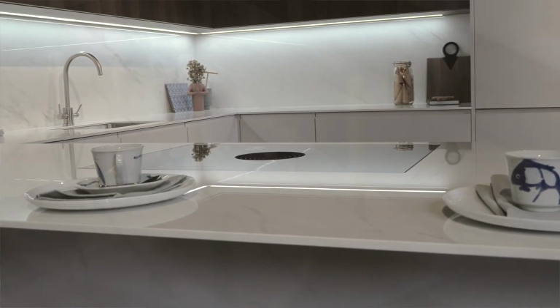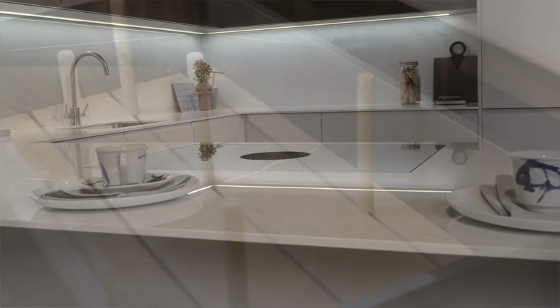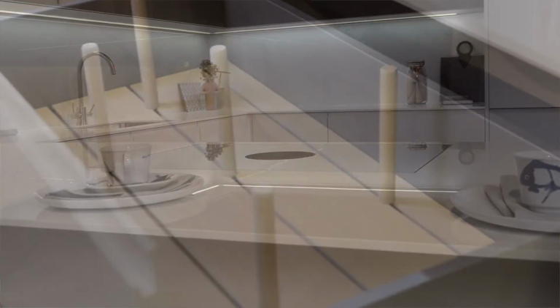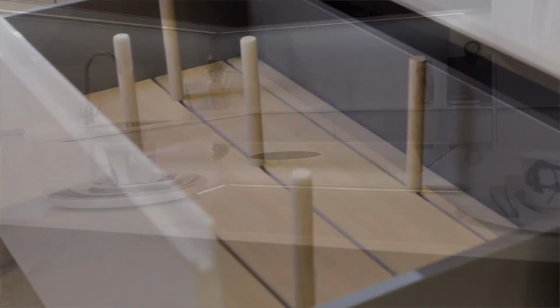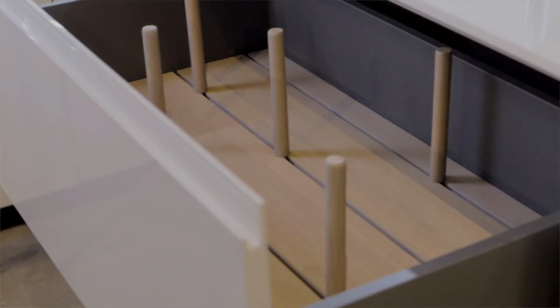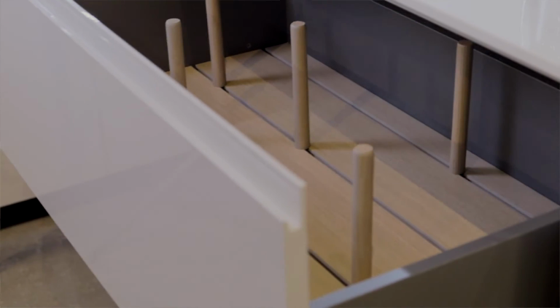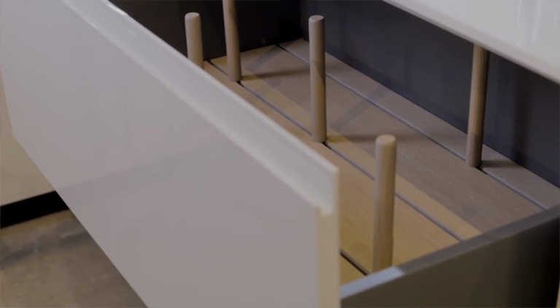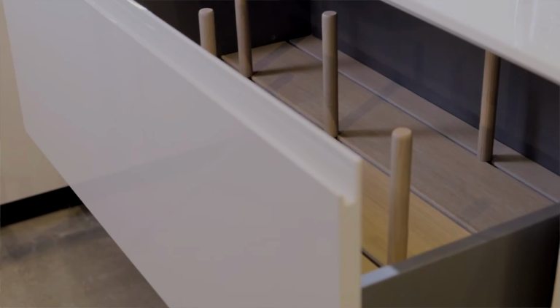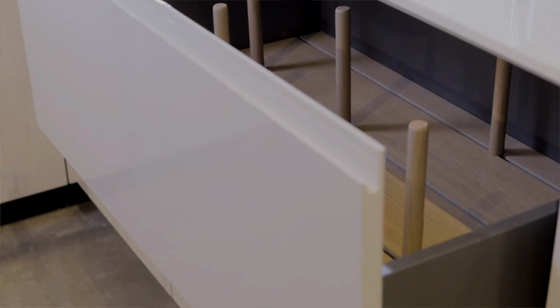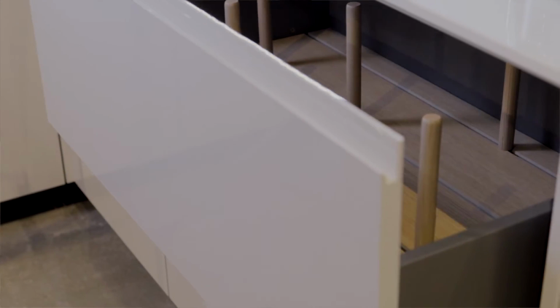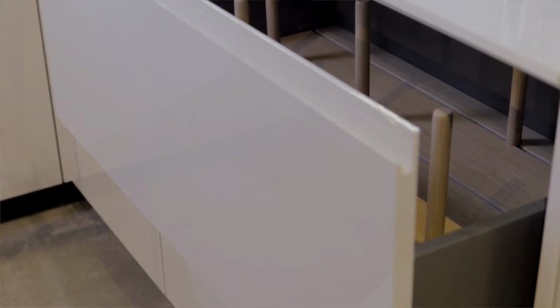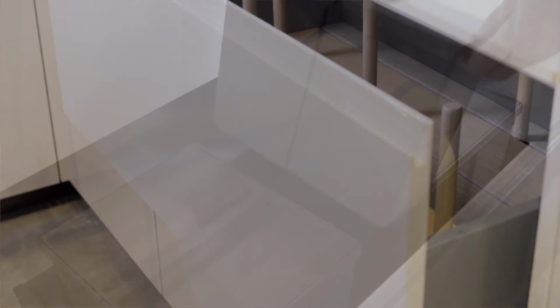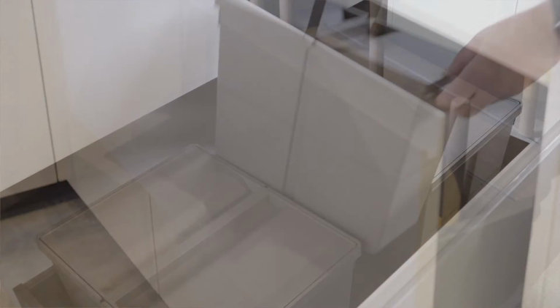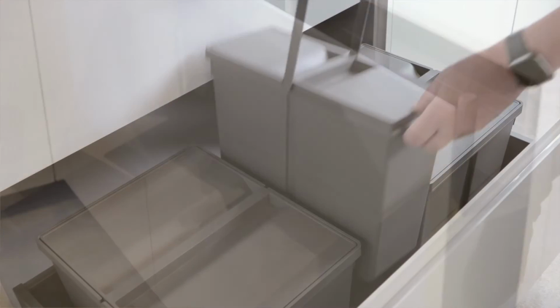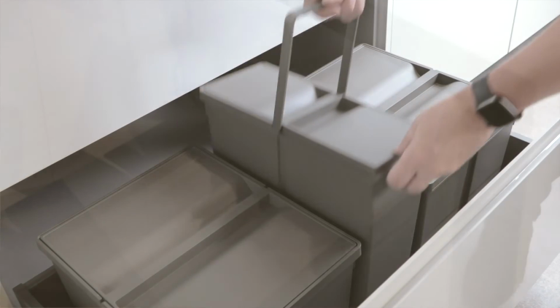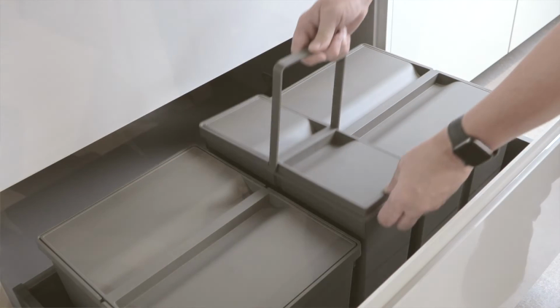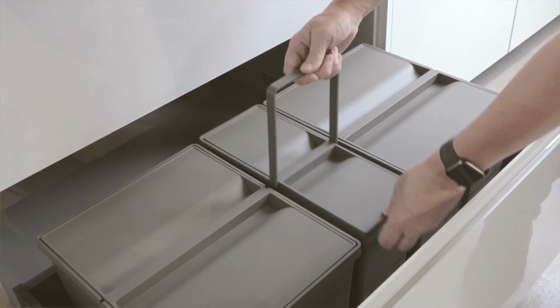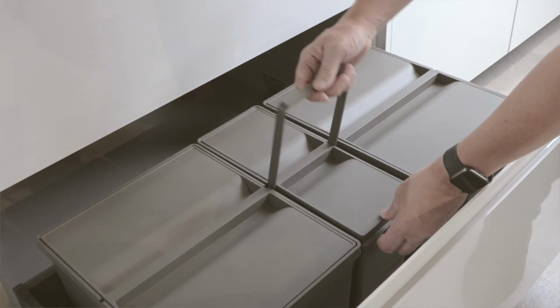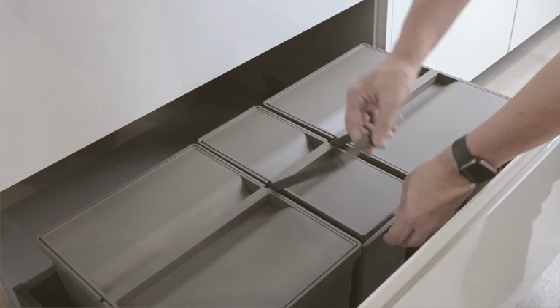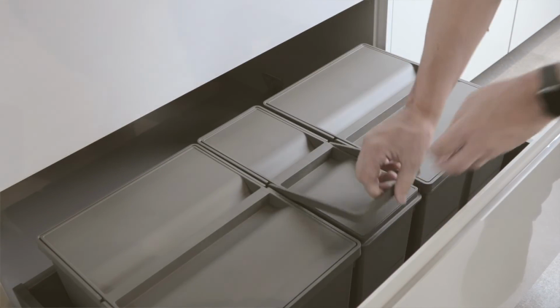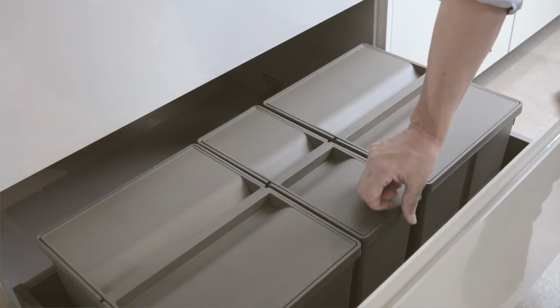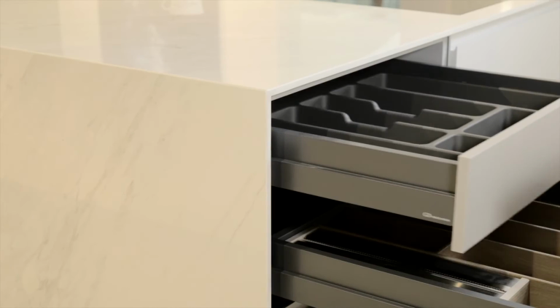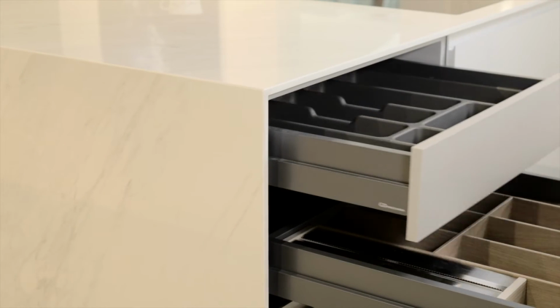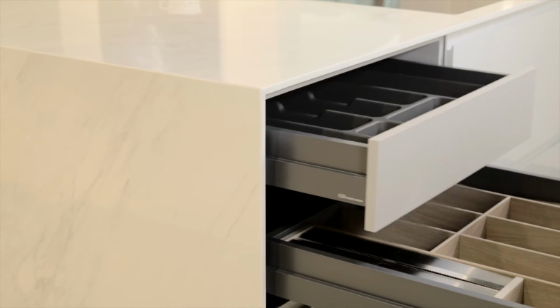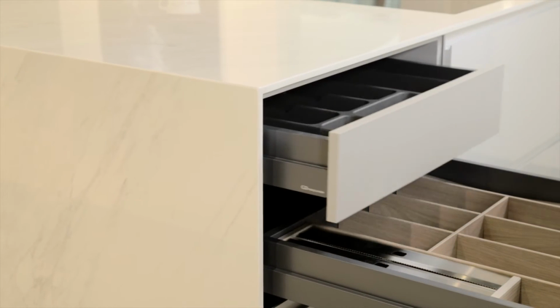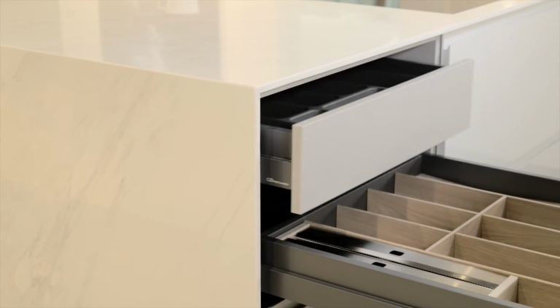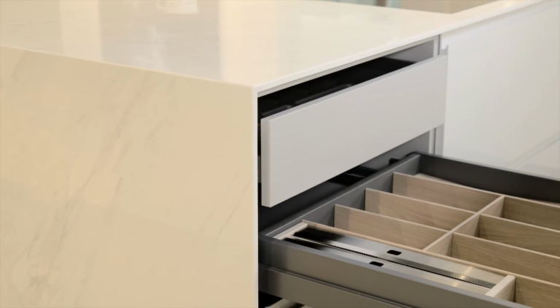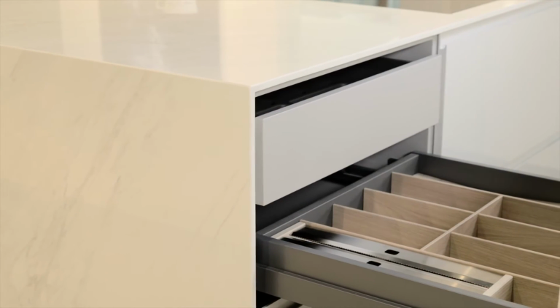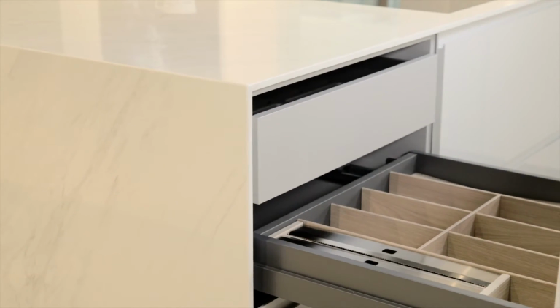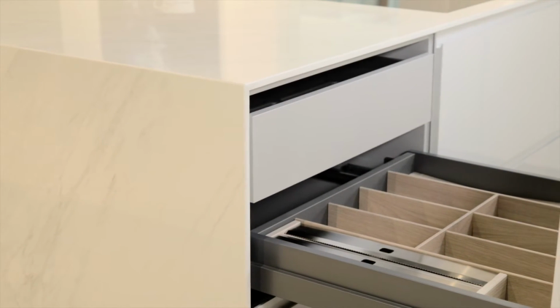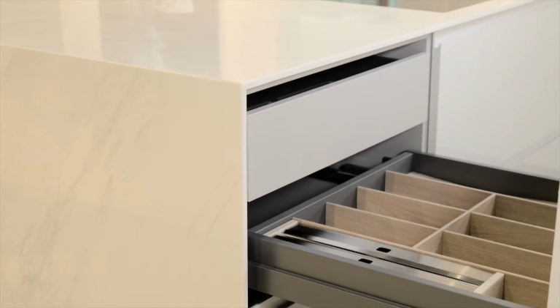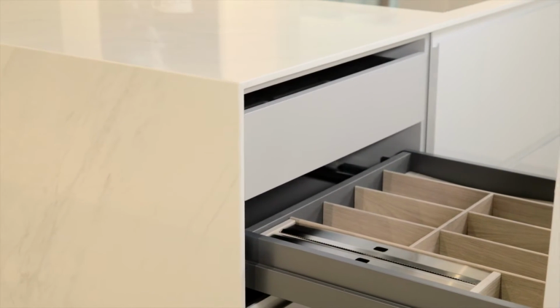Our drawer inserts come in a variety of different finishes and materials. You can actually accessorize with spice racks, knife blocks, and many different accessories.